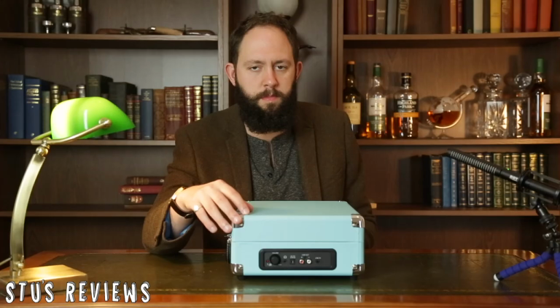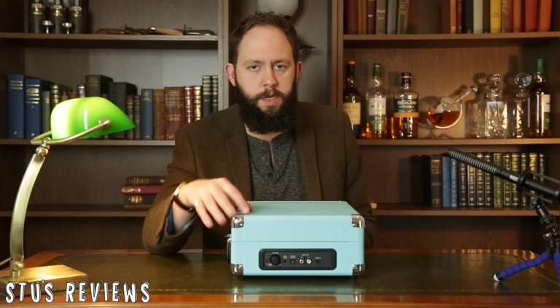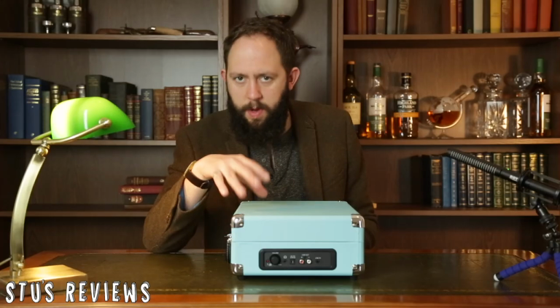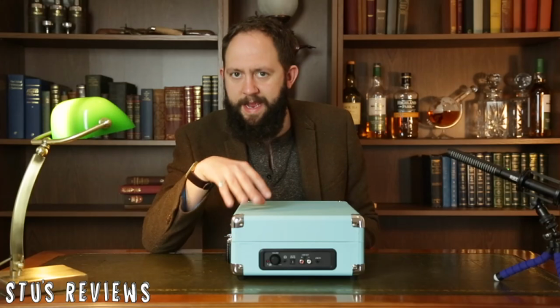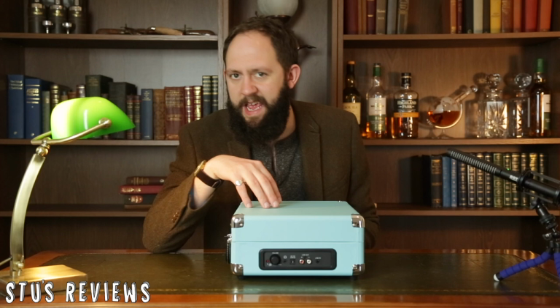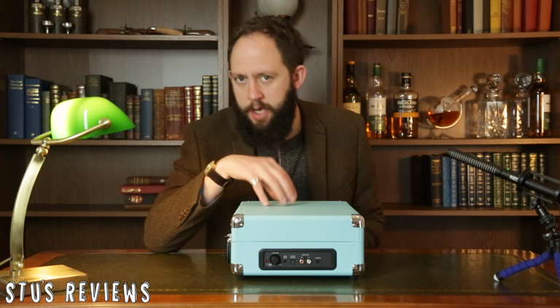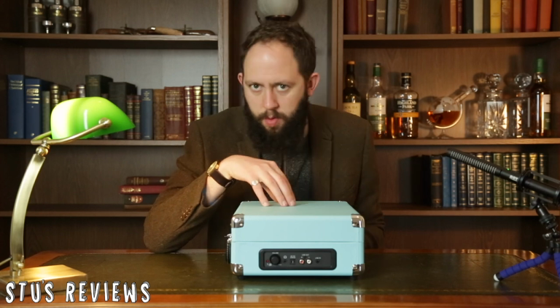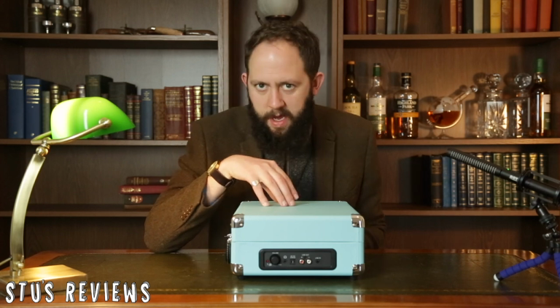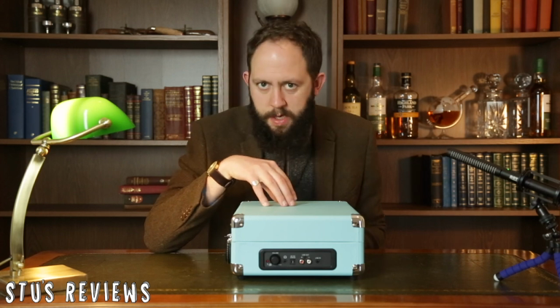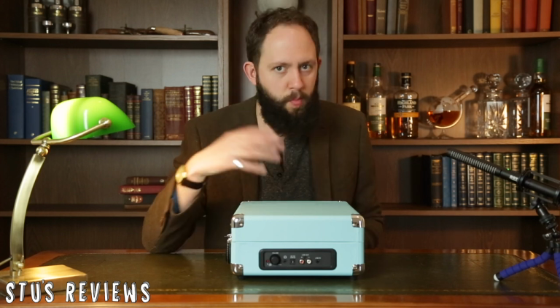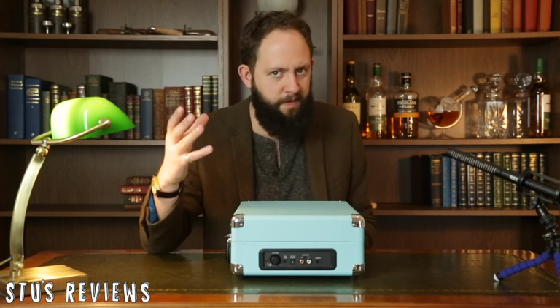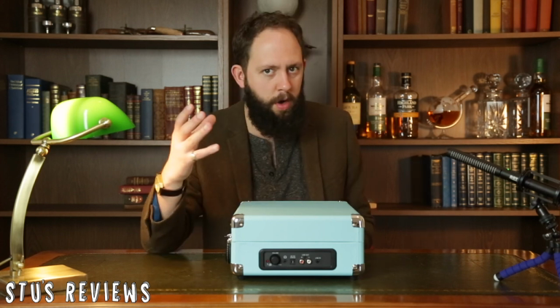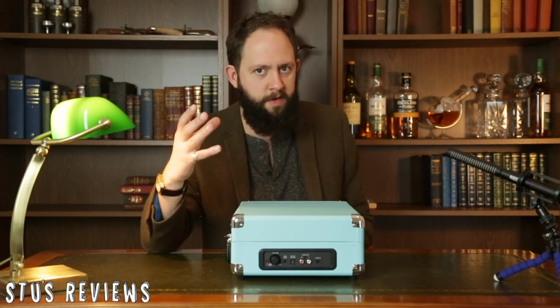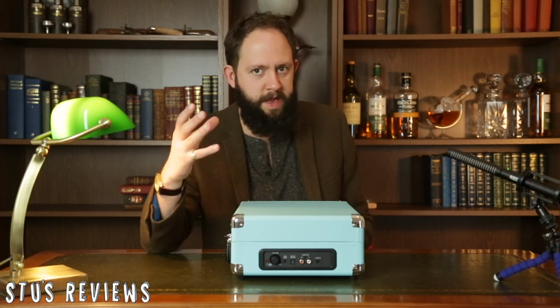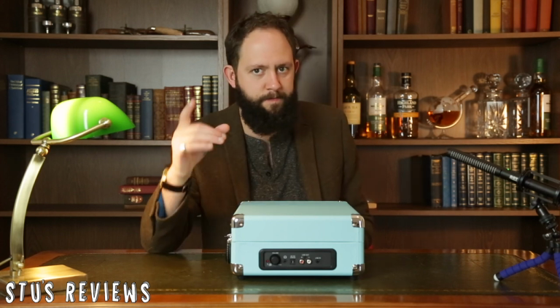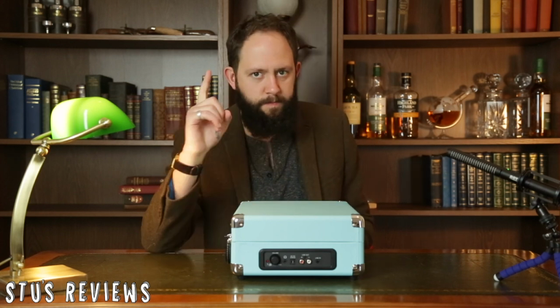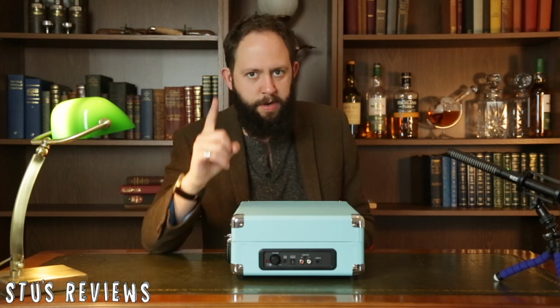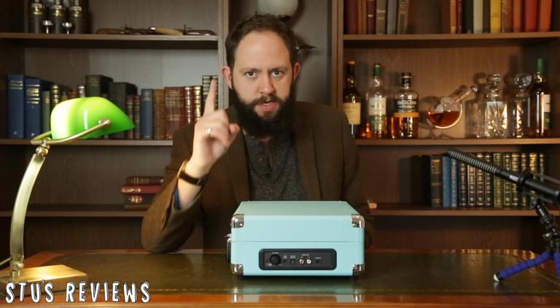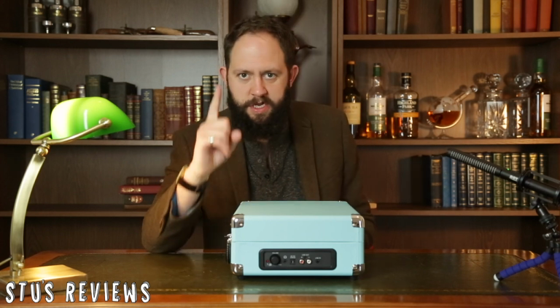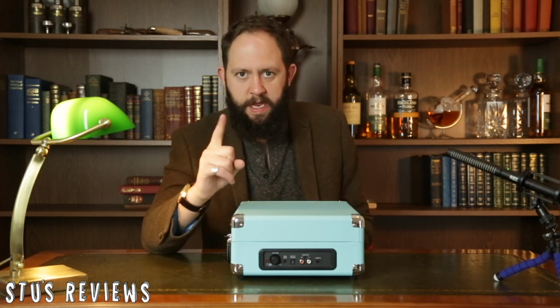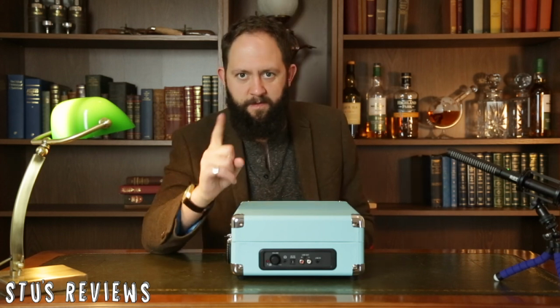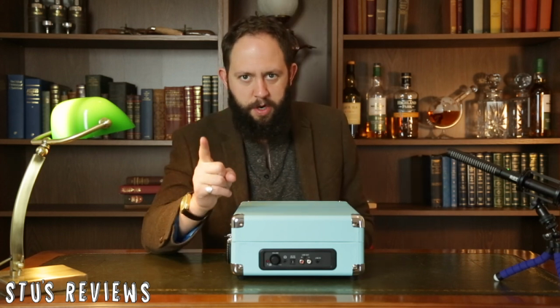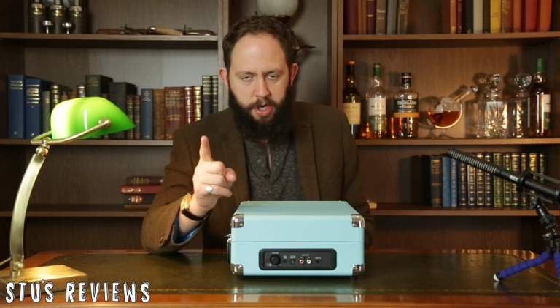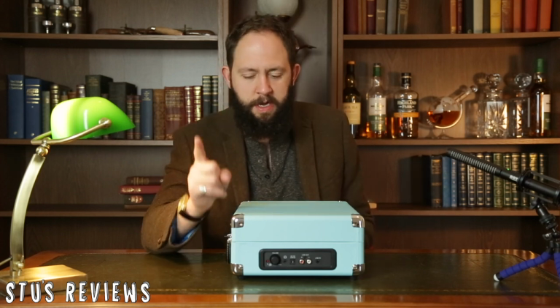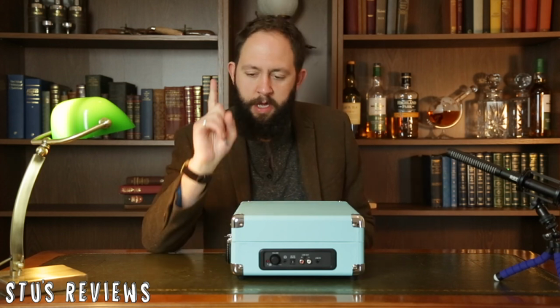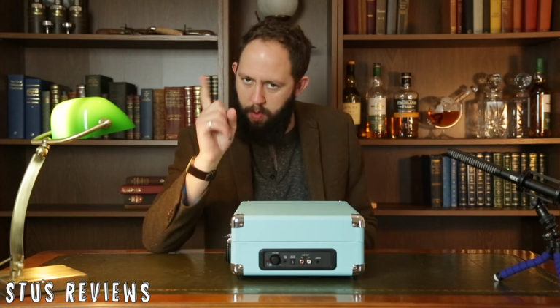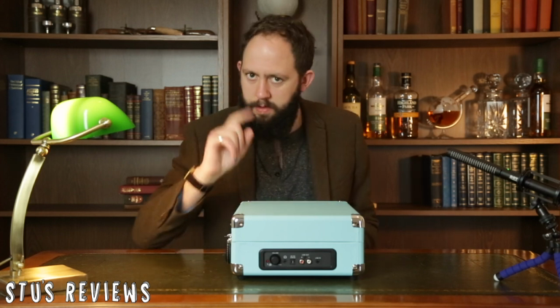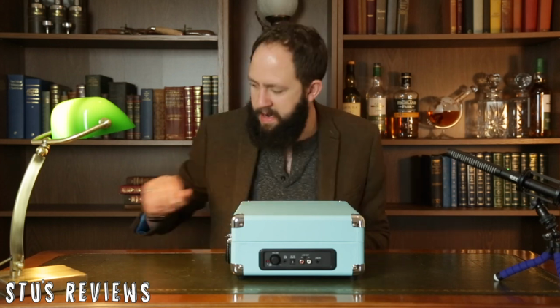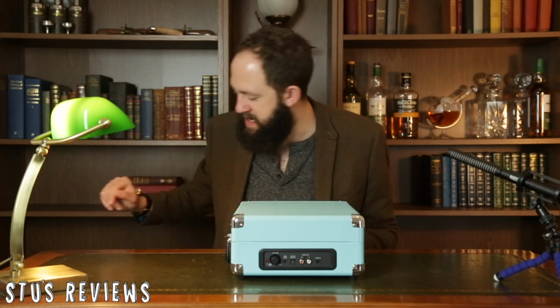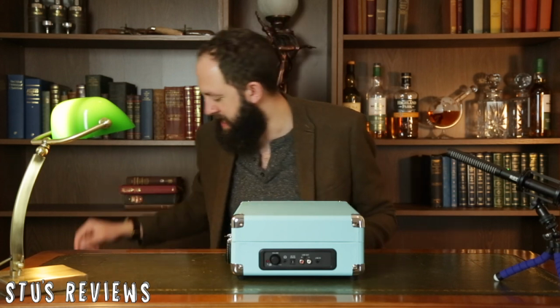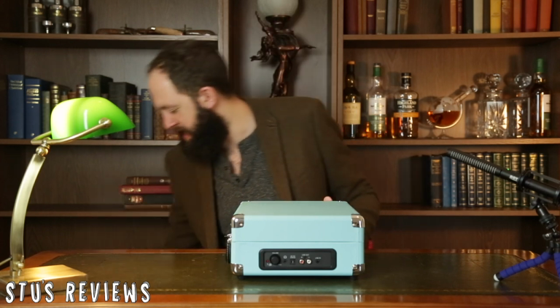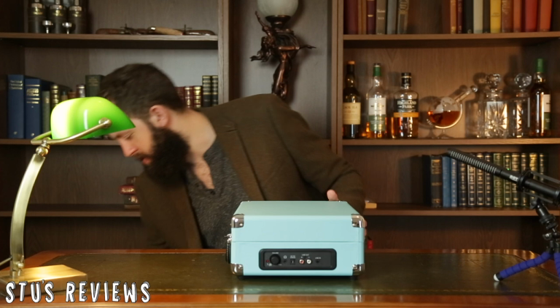So it's in a suitcase — we've gotten over that. But does it function? Well, let's test it out.